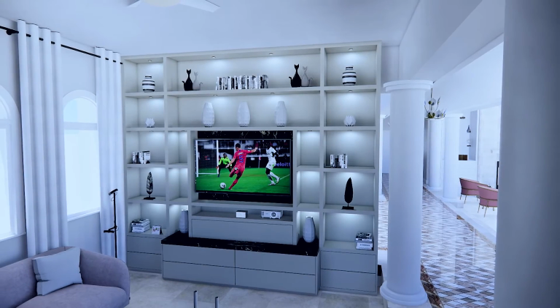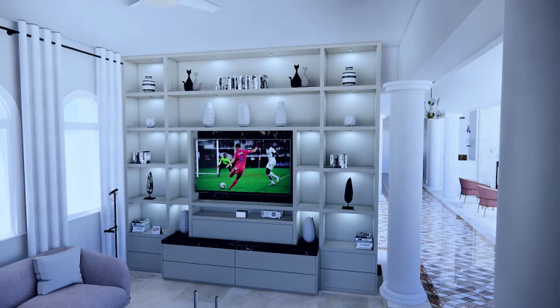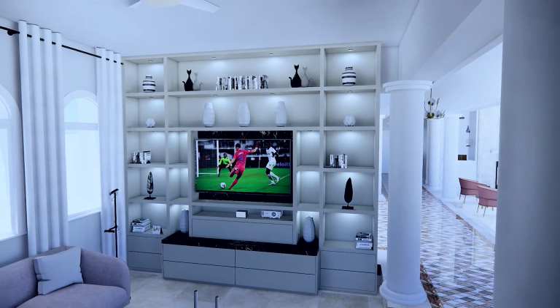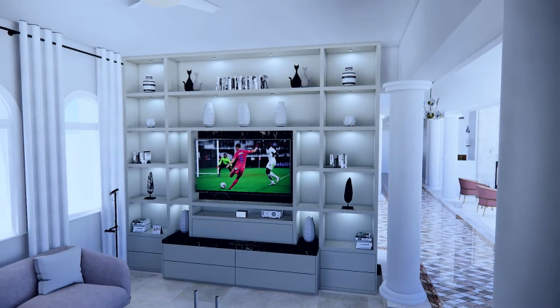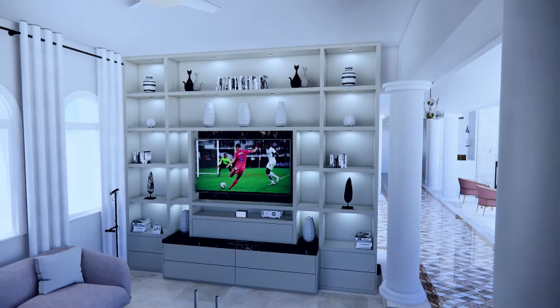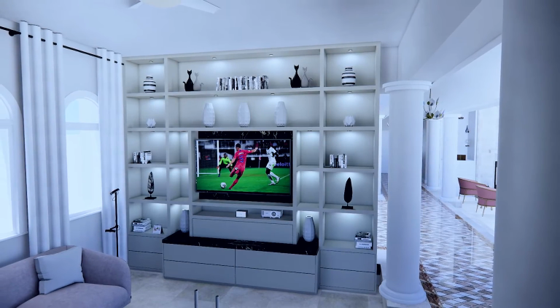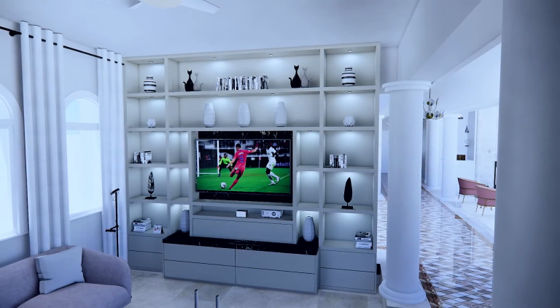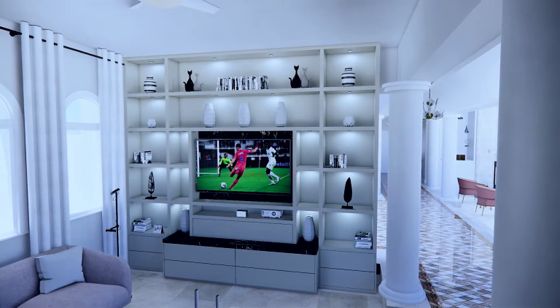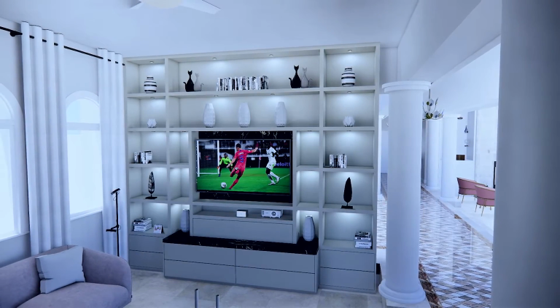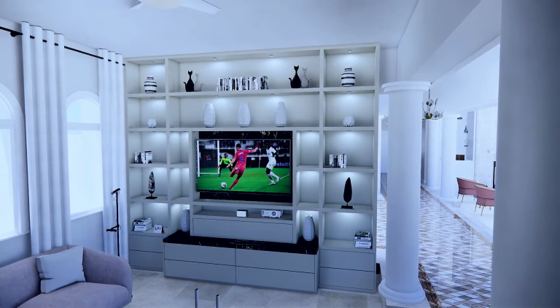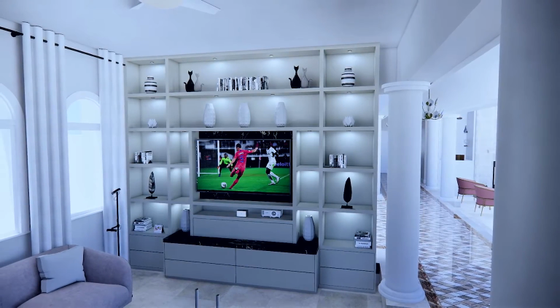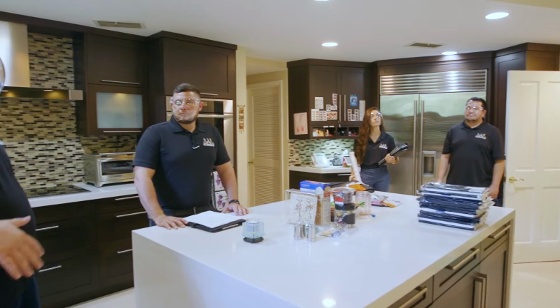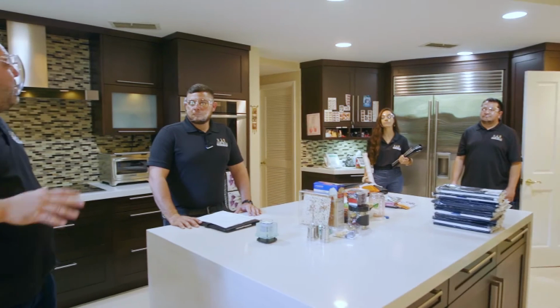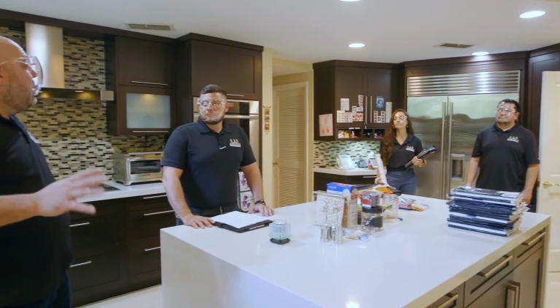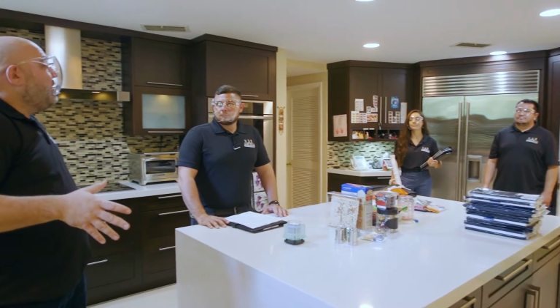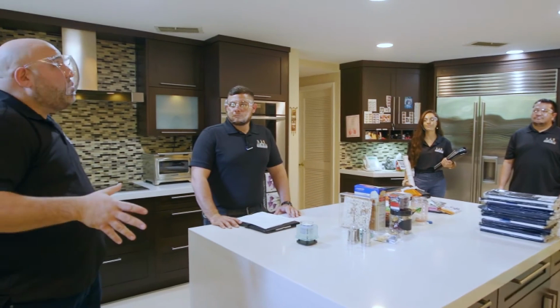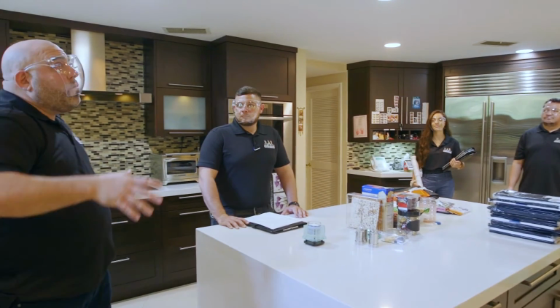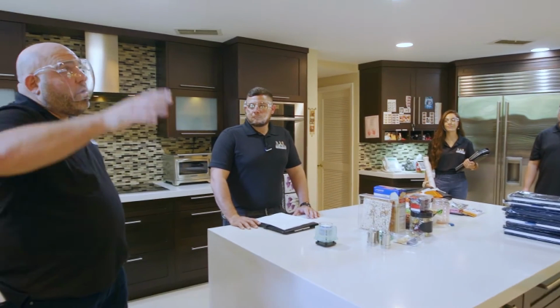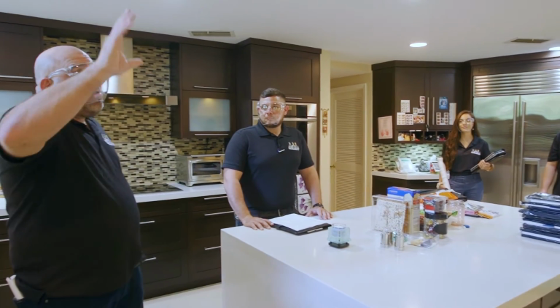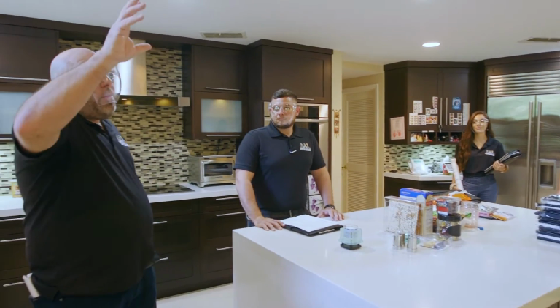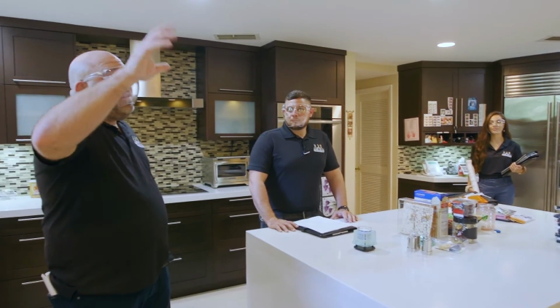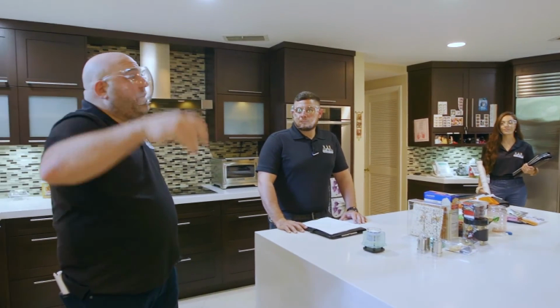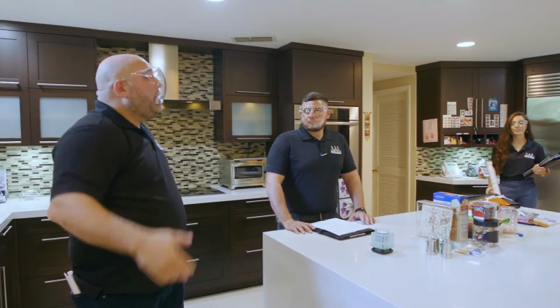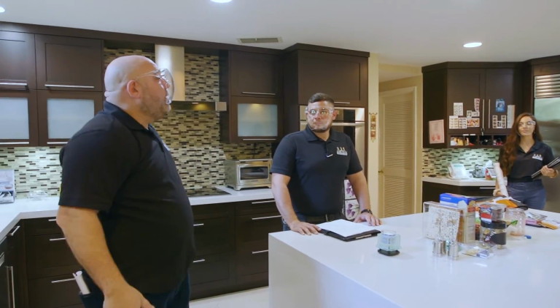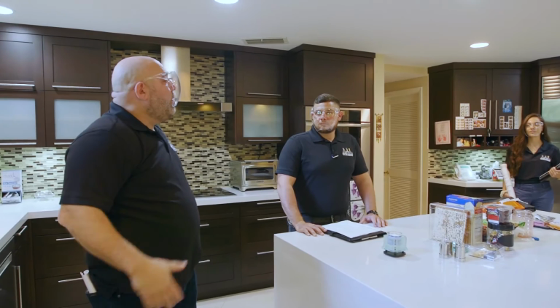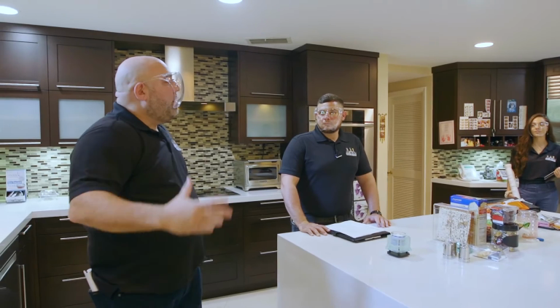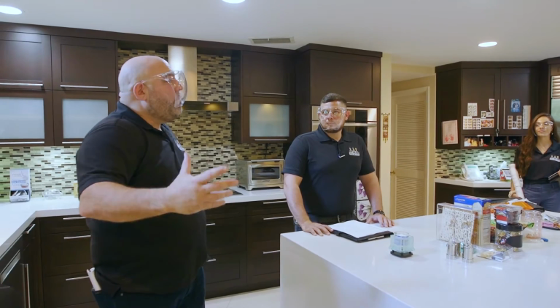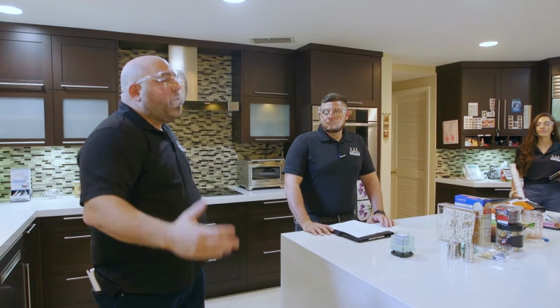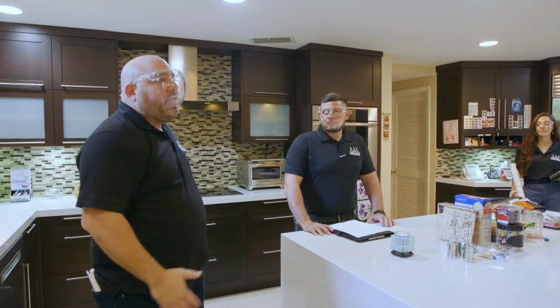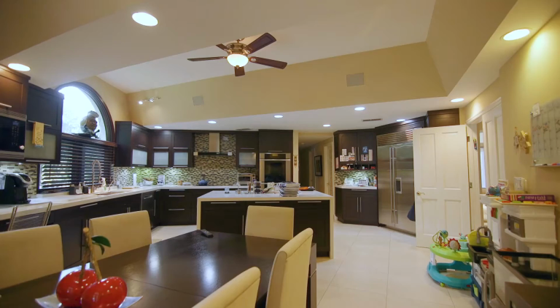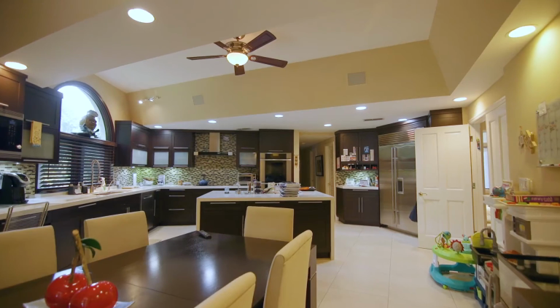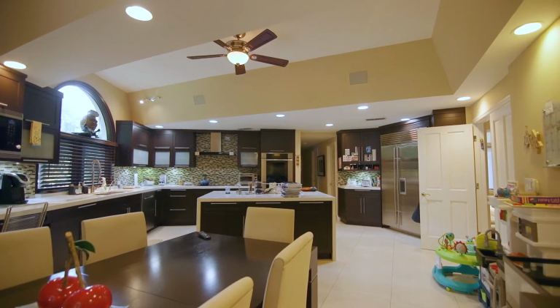The kitchen is nothing except electrical work, dropping the ceiling, and of course, paint.